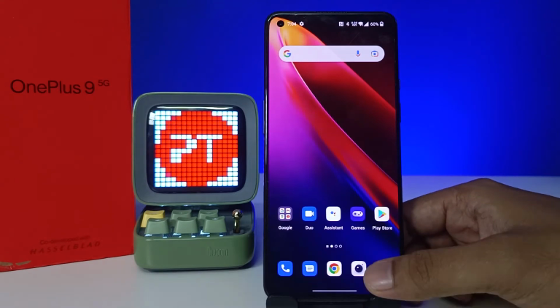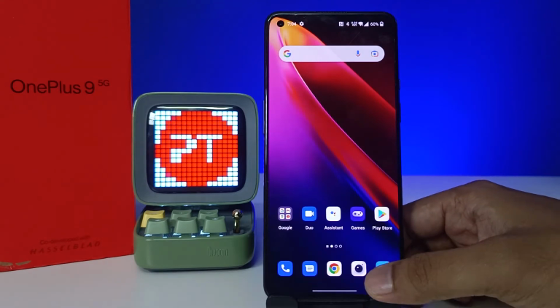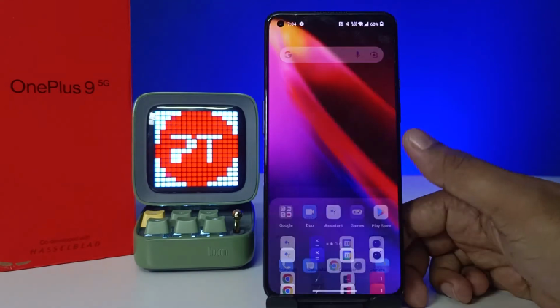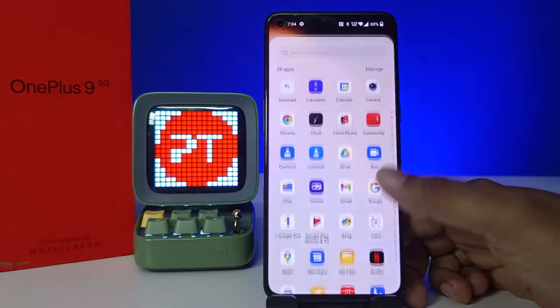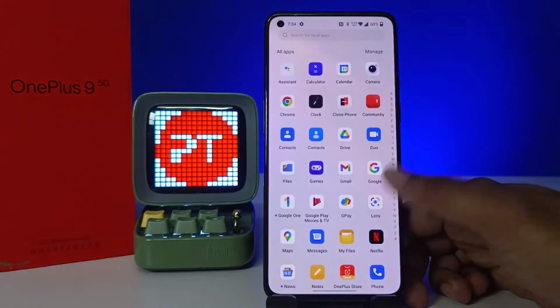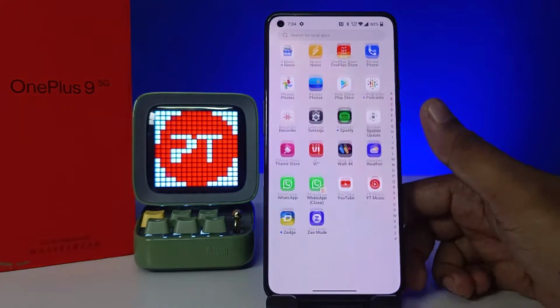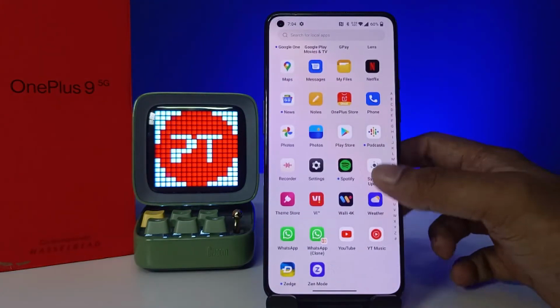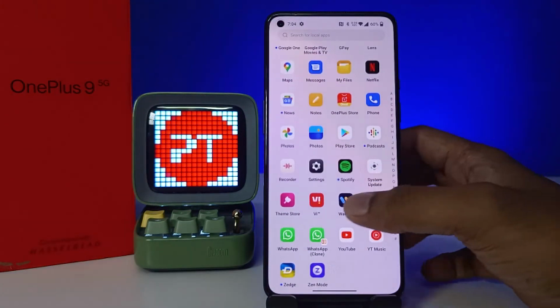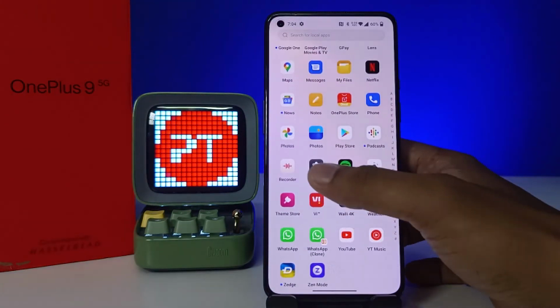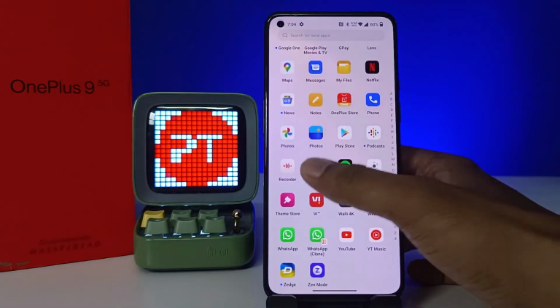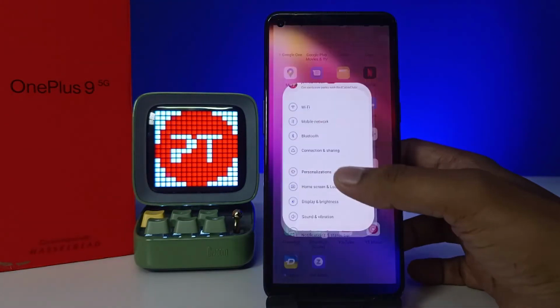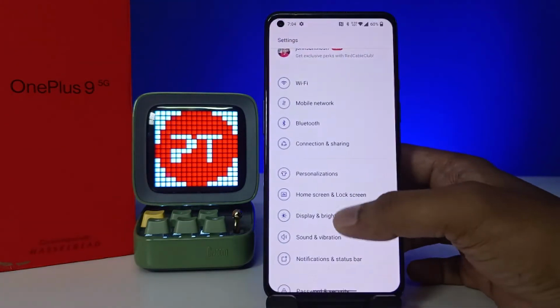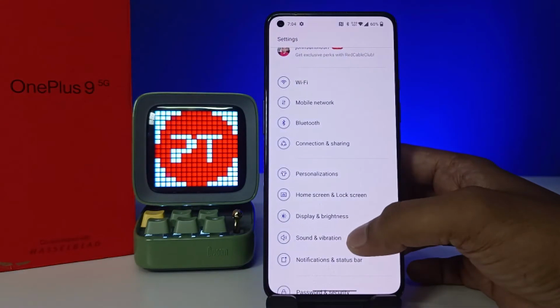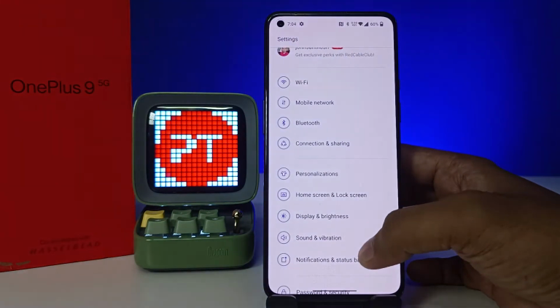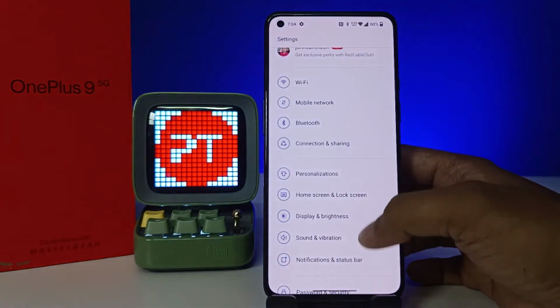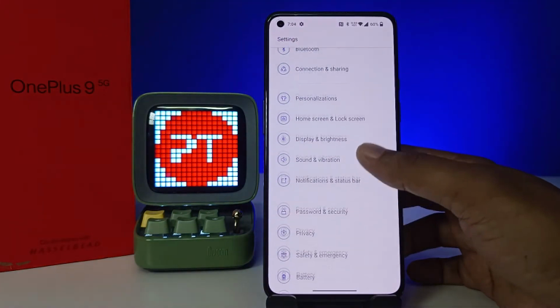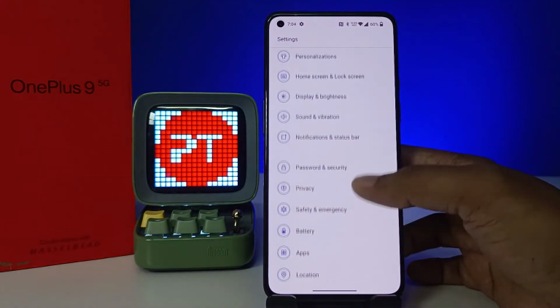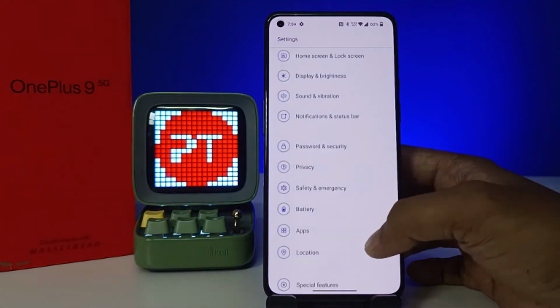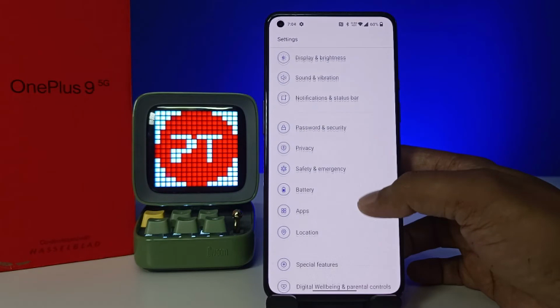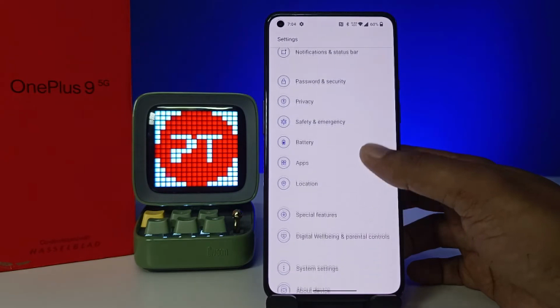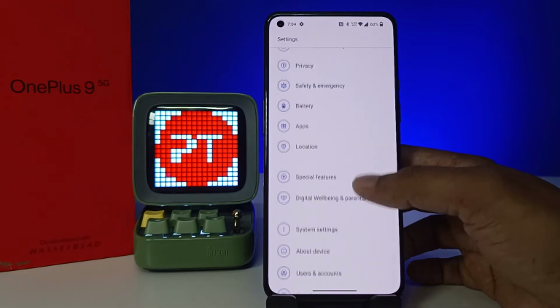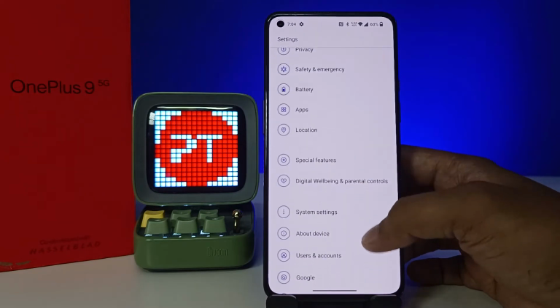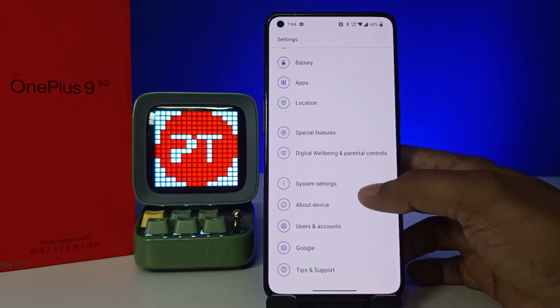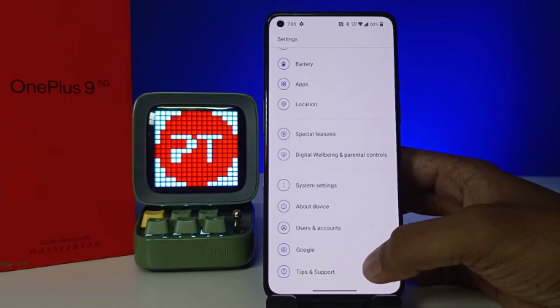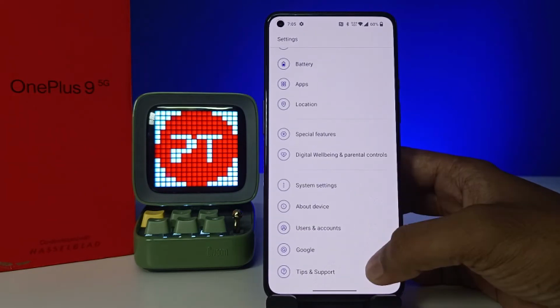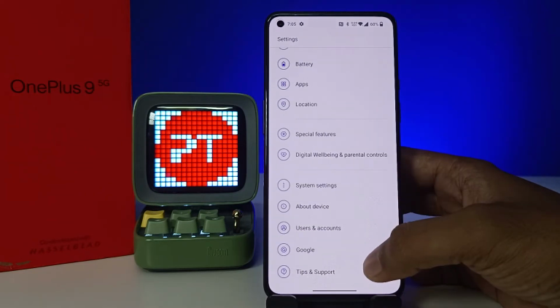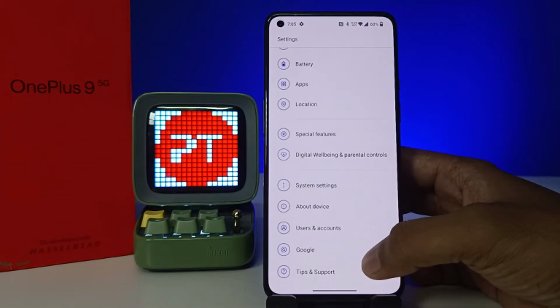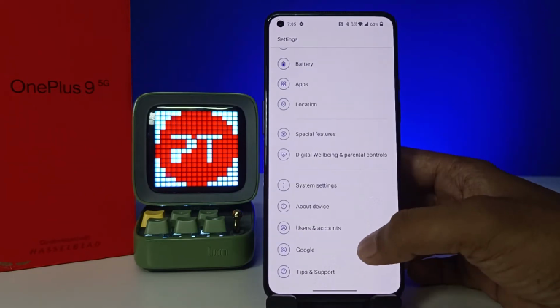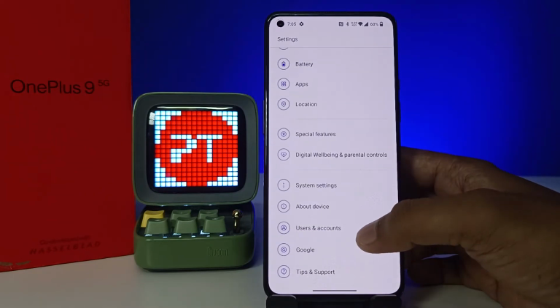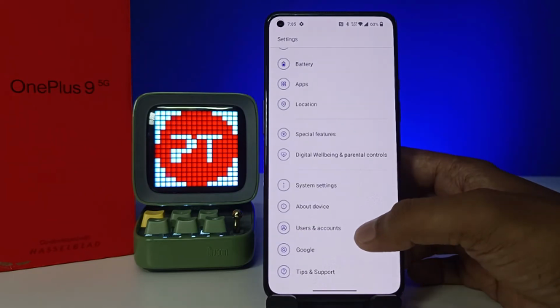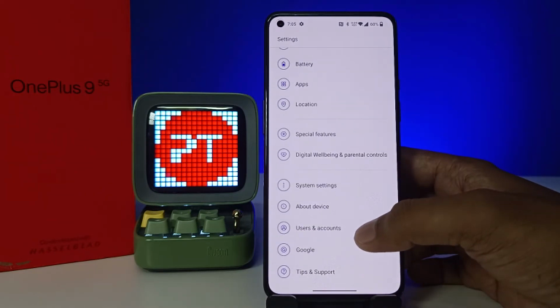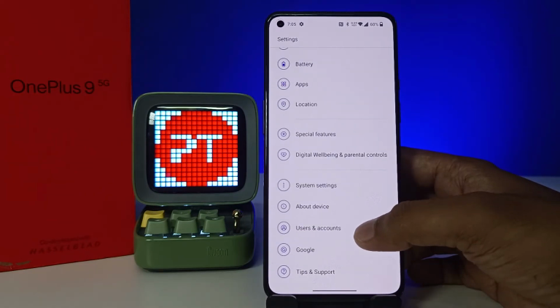So without further ado, let's get started. First, I will open the settings of the phone, then swipe up, and you can find the option called Users and Accounts.